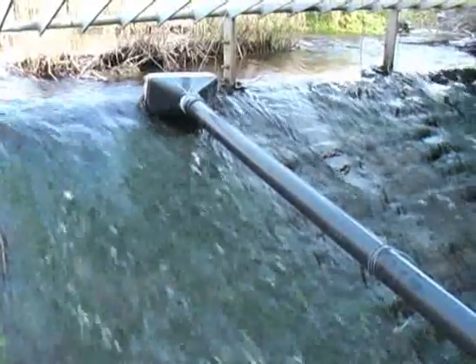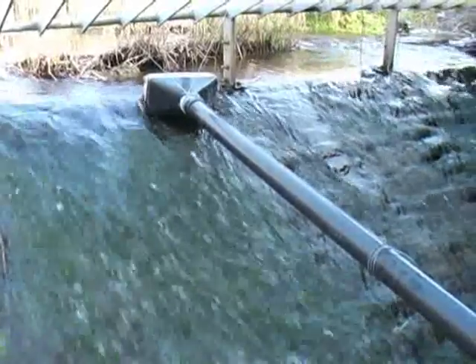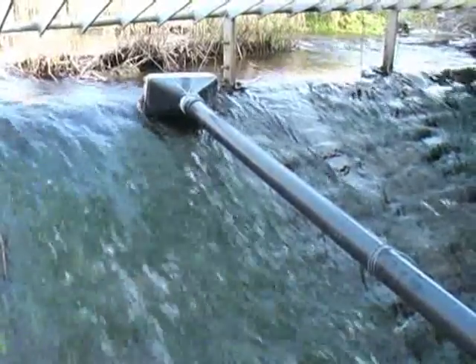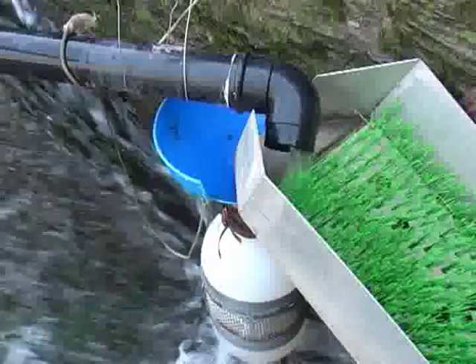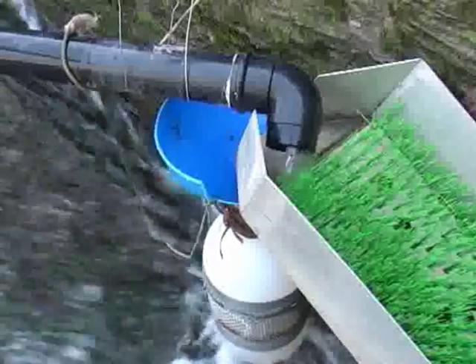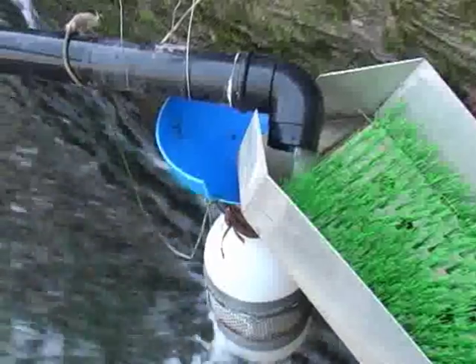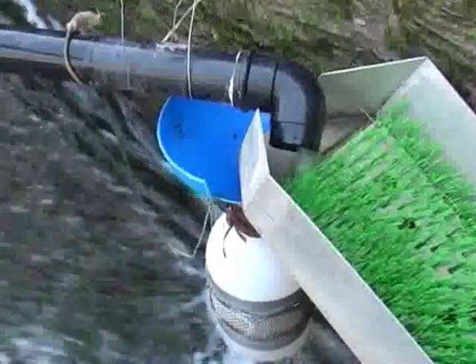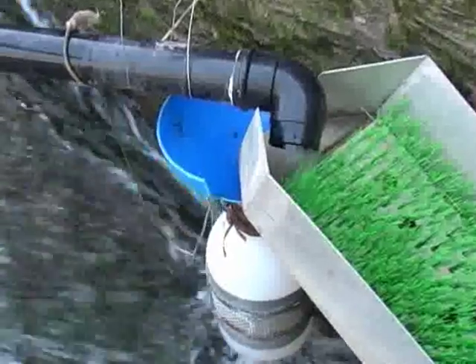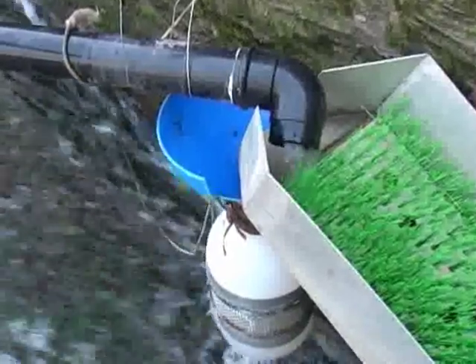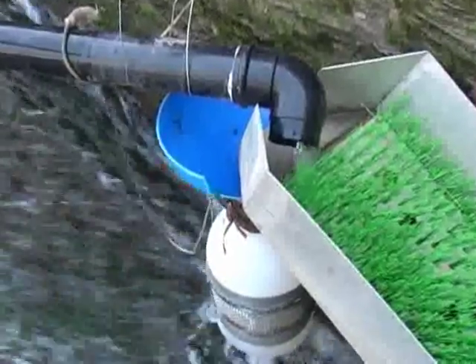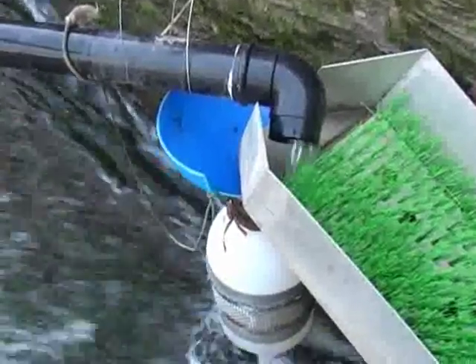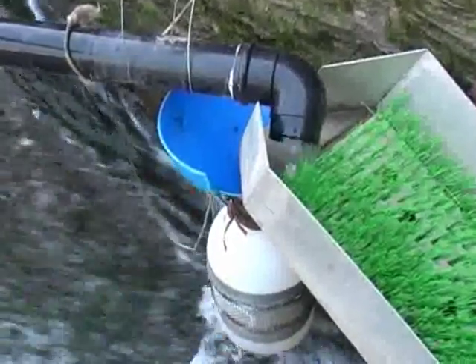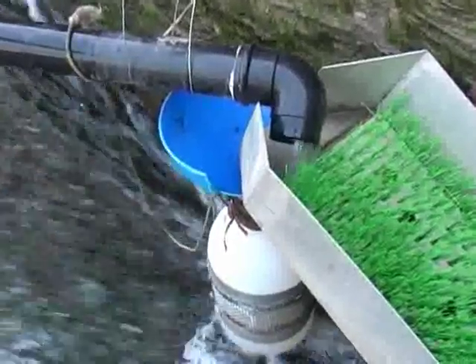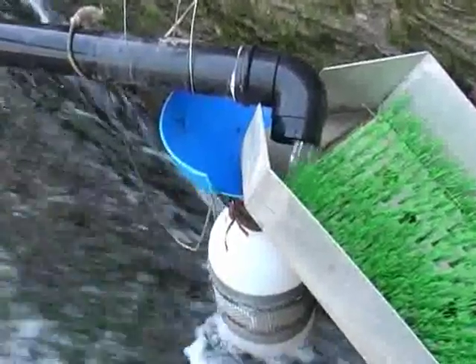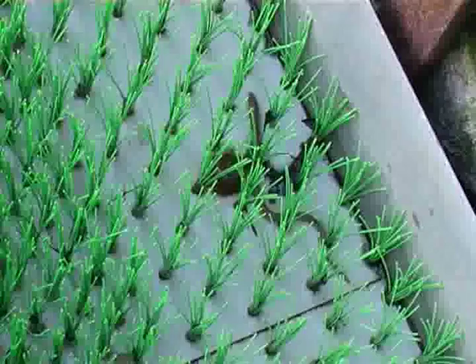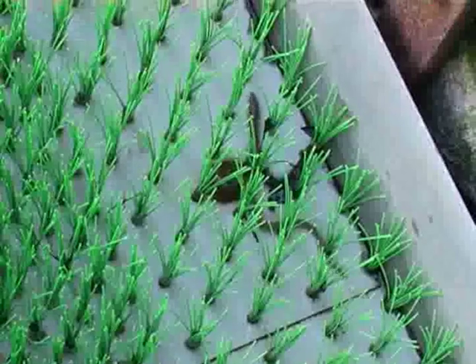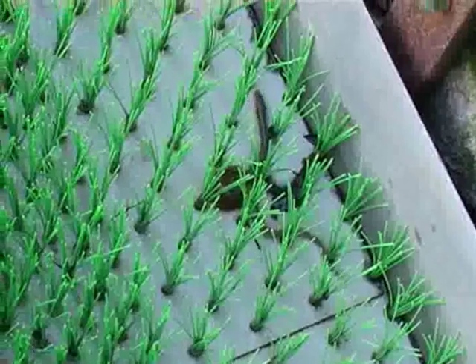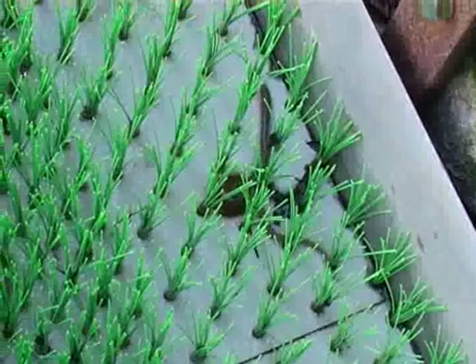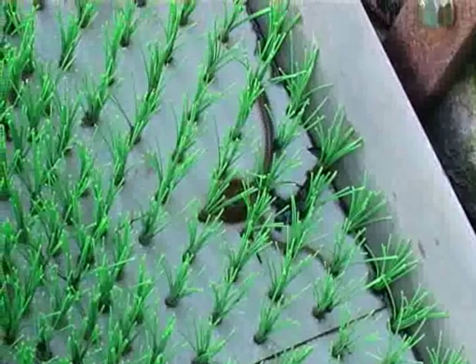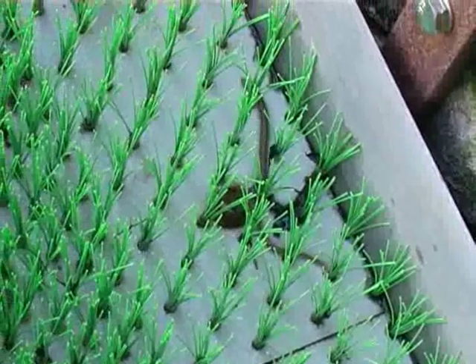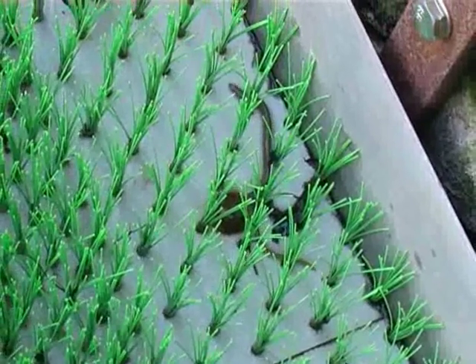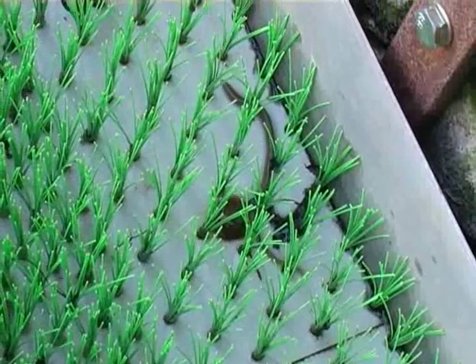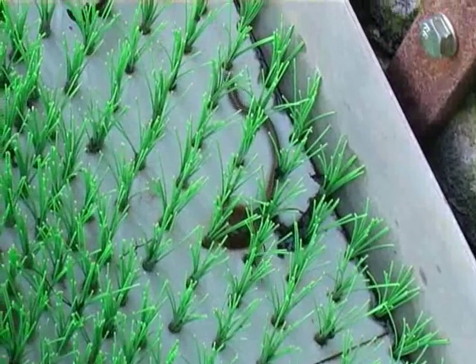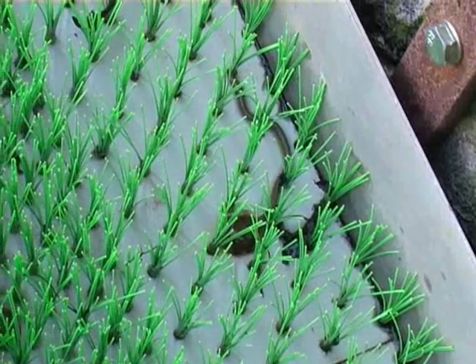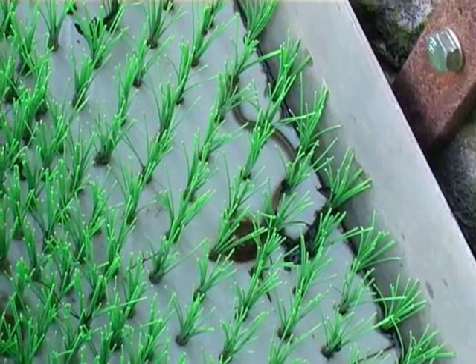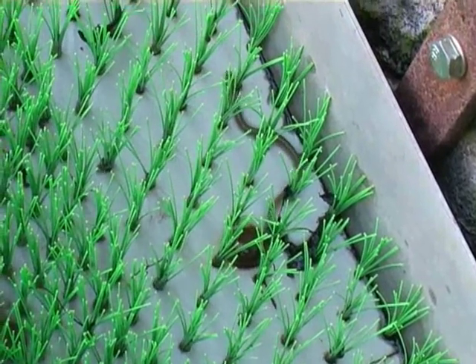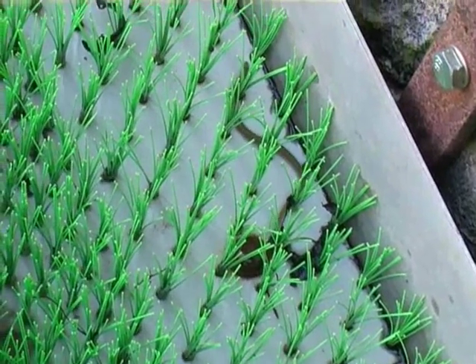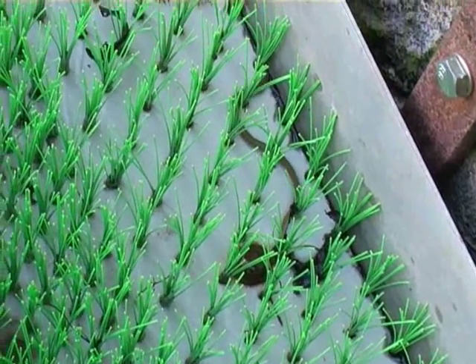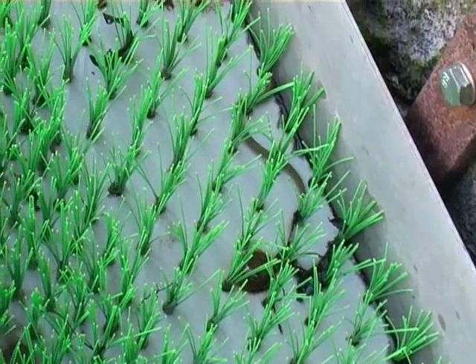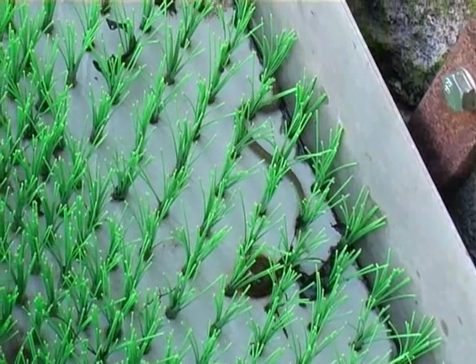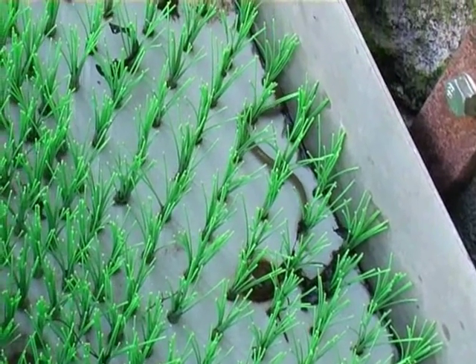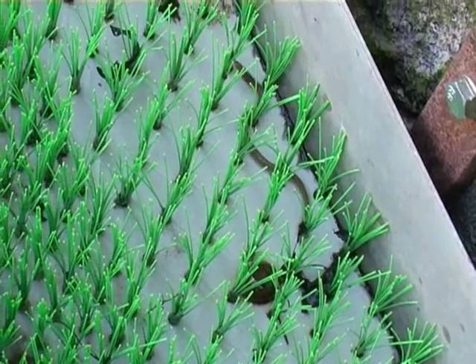The traps work by filtering the fresh water outflow from the ley down a drain pipe. This feeds a constant flow of water through the trap and down a ramp of bristles, which makes easy climbing for the eels.